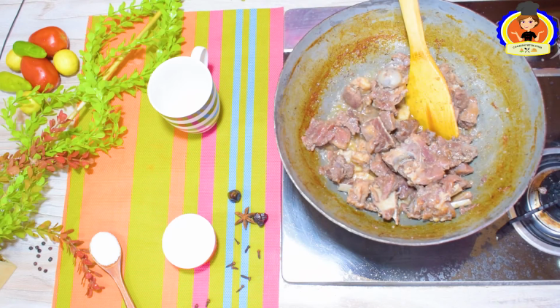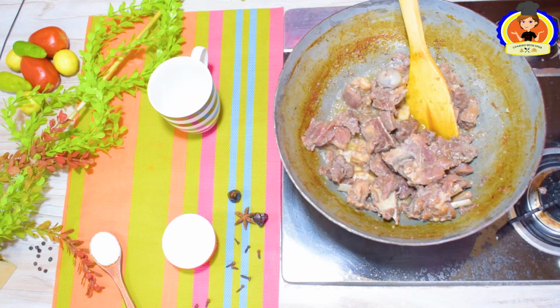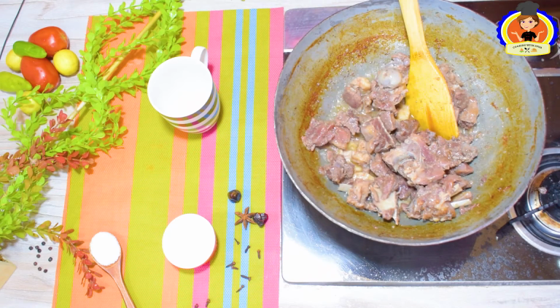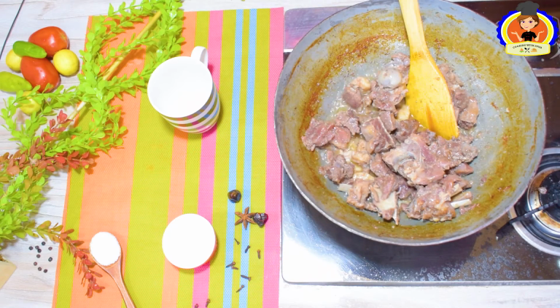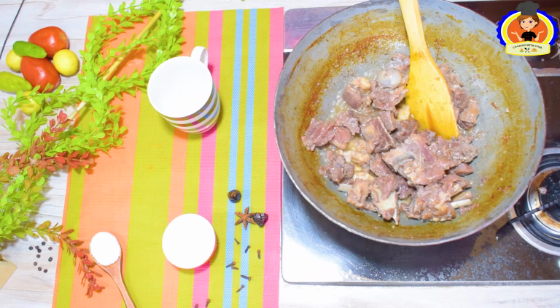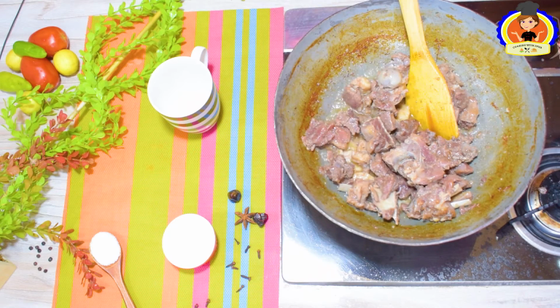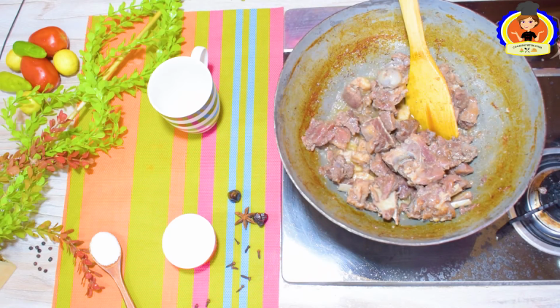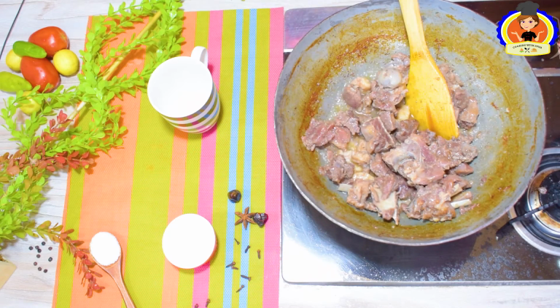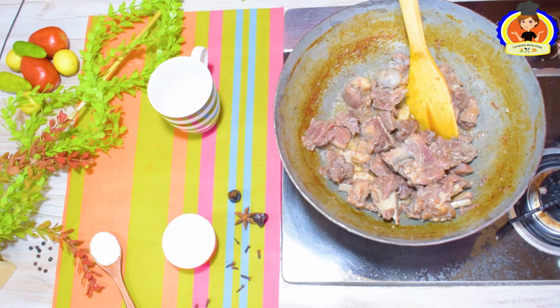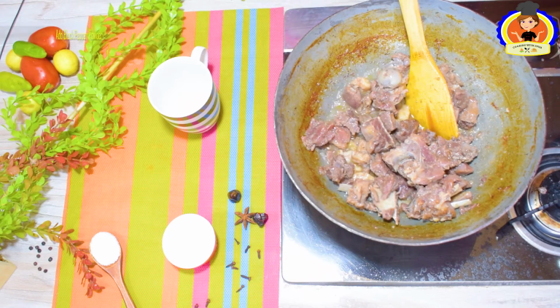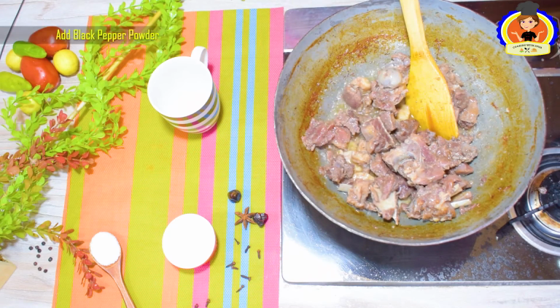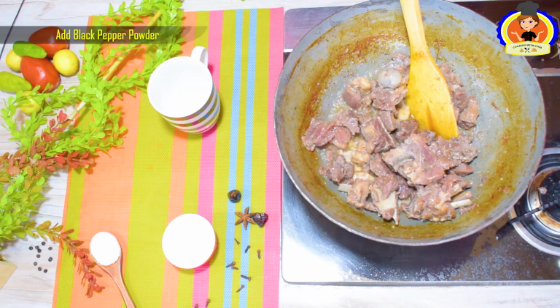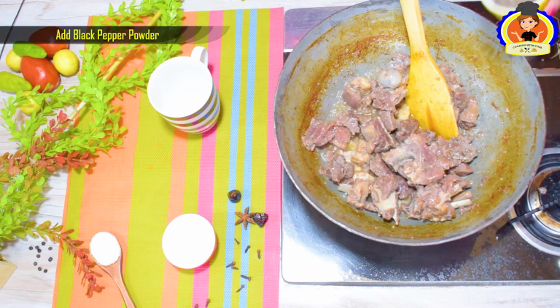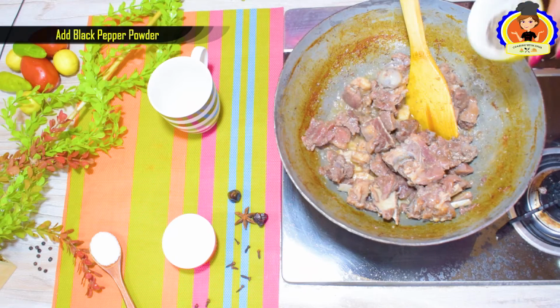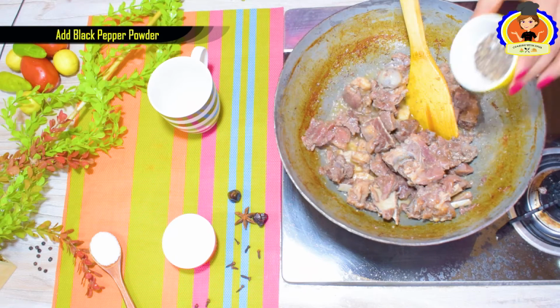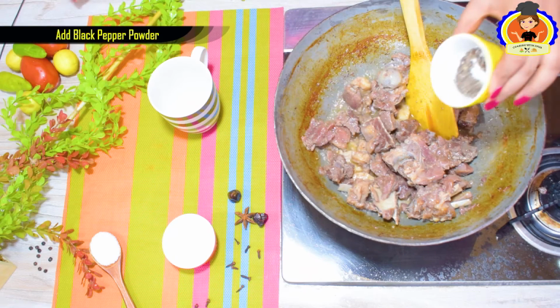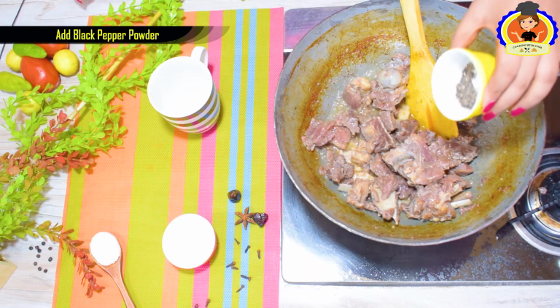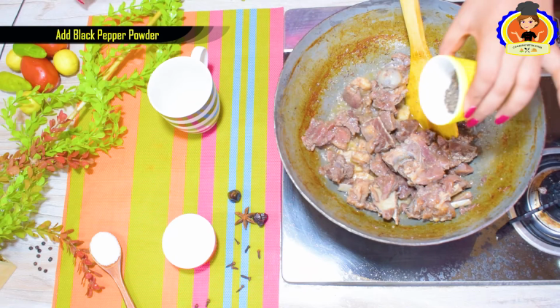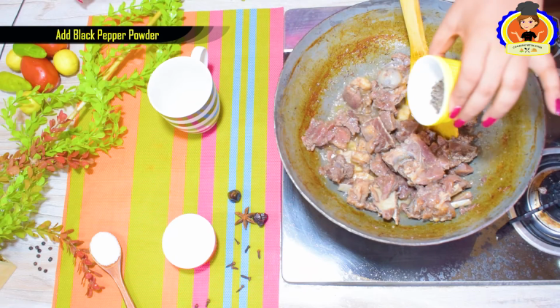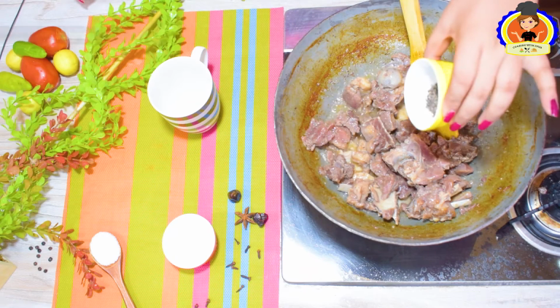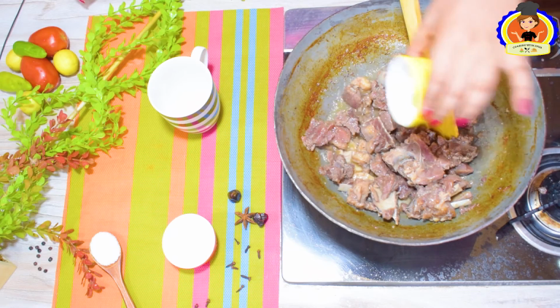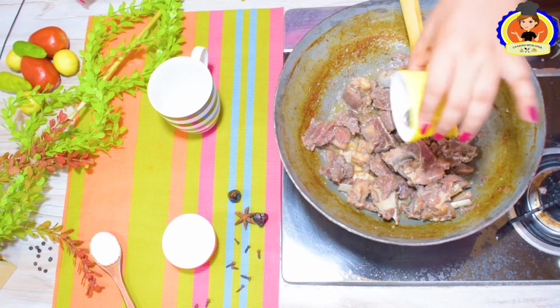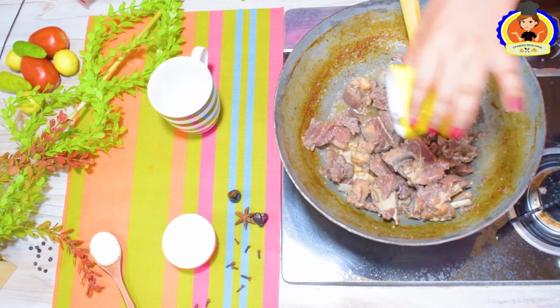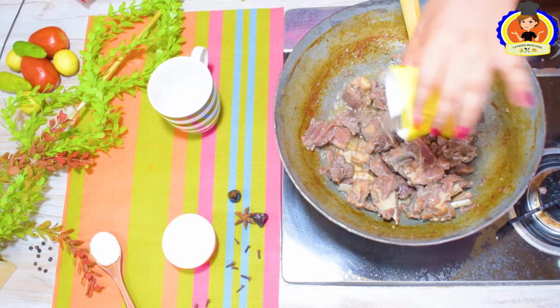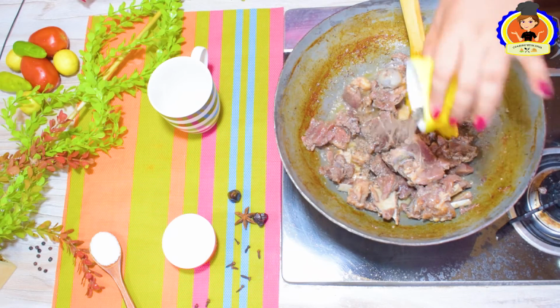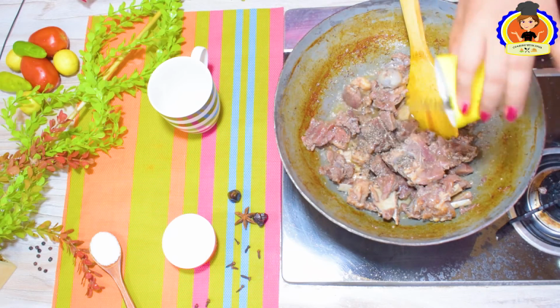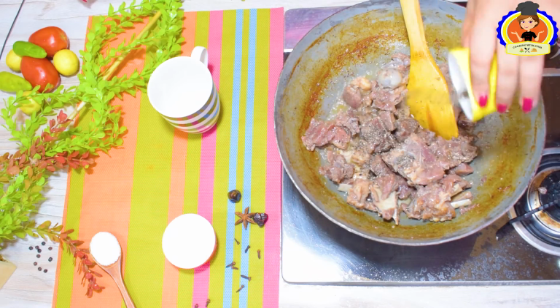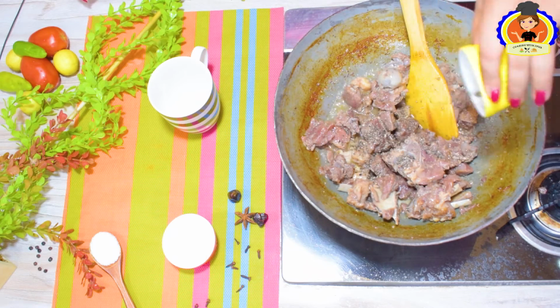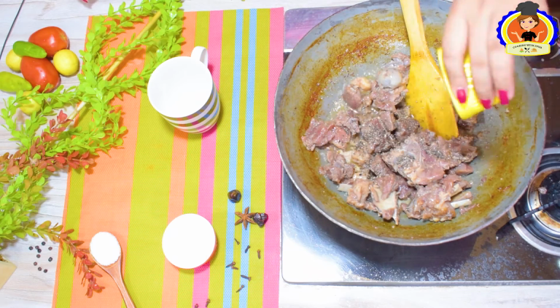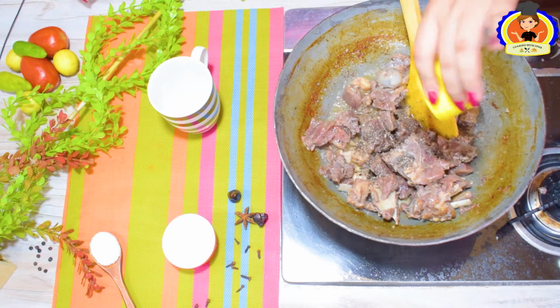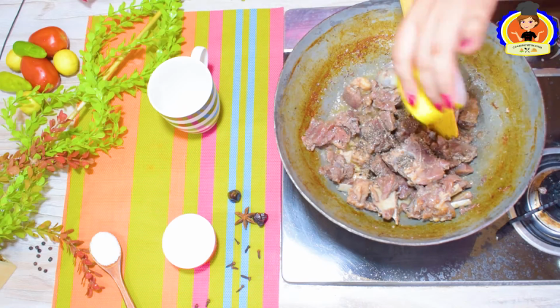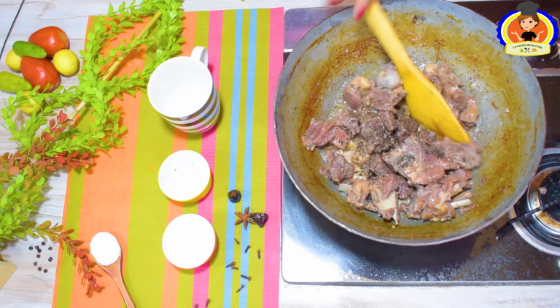The water is filled with oil. We will put the oil in the pot.